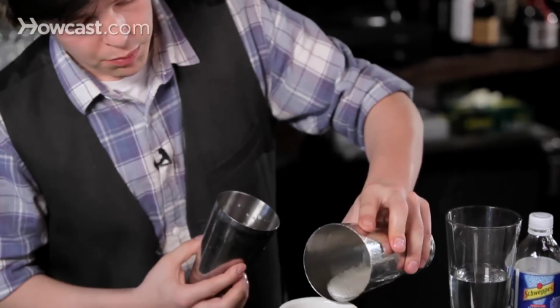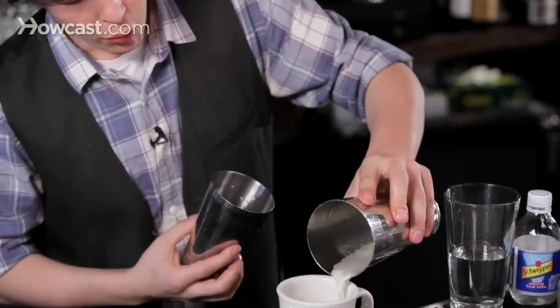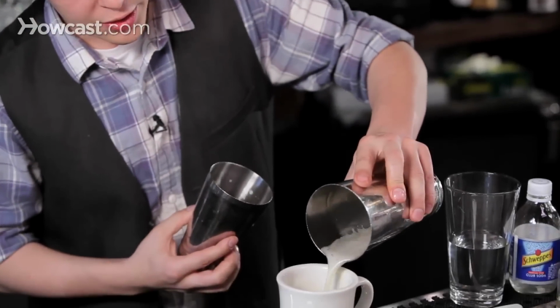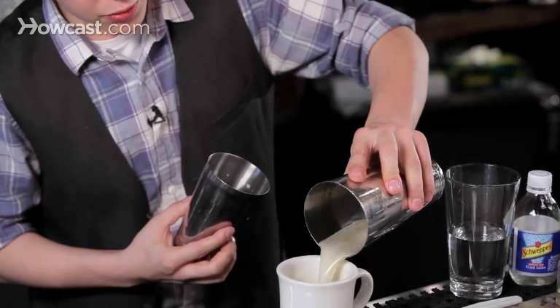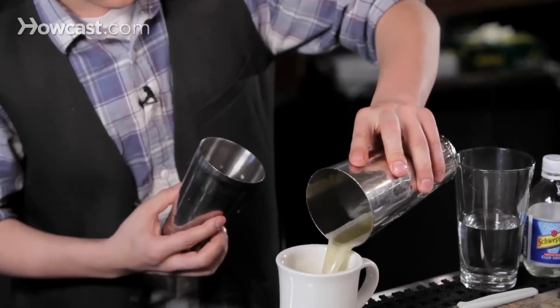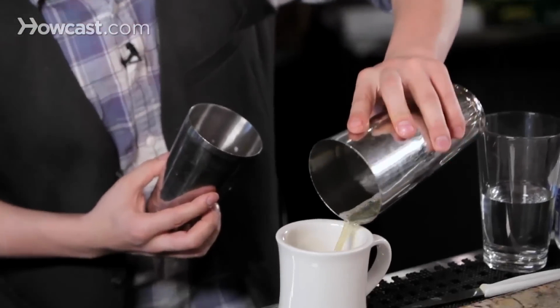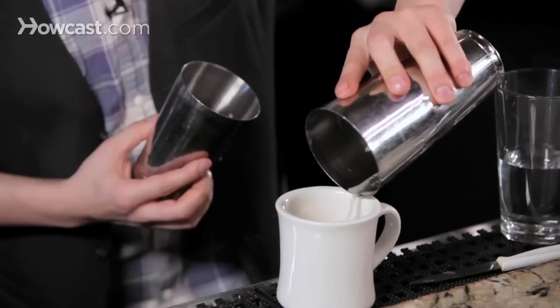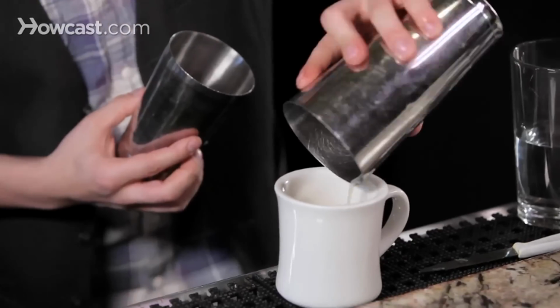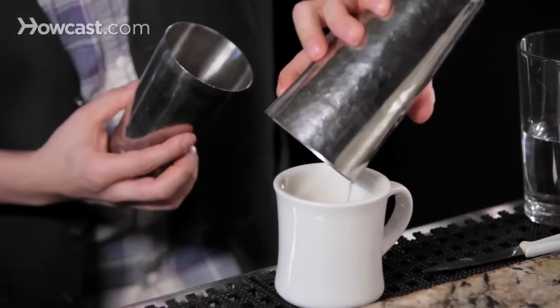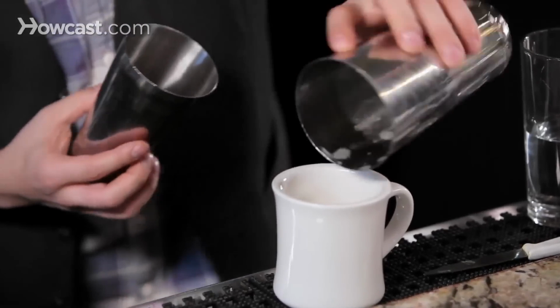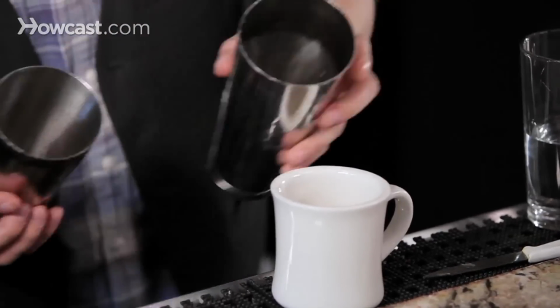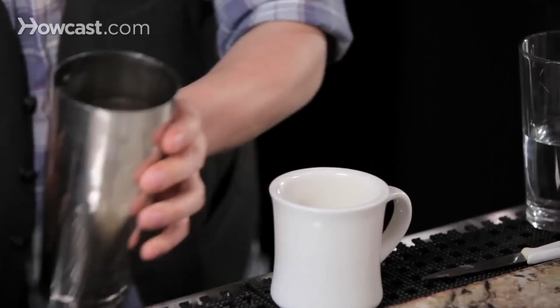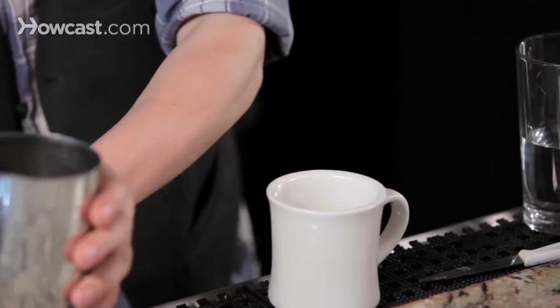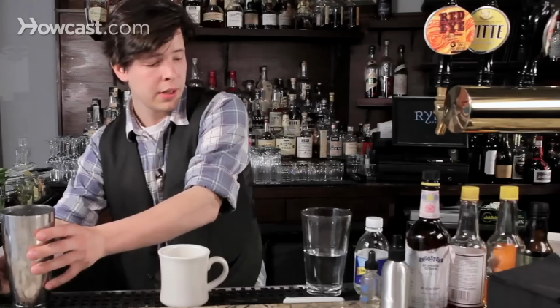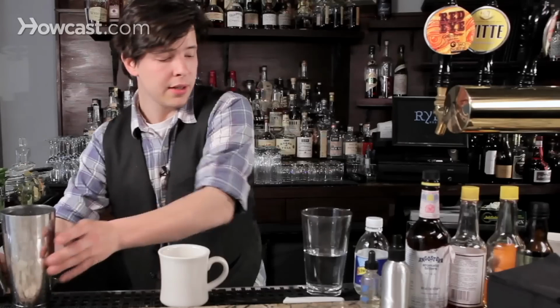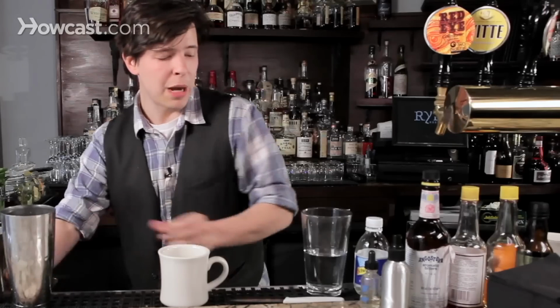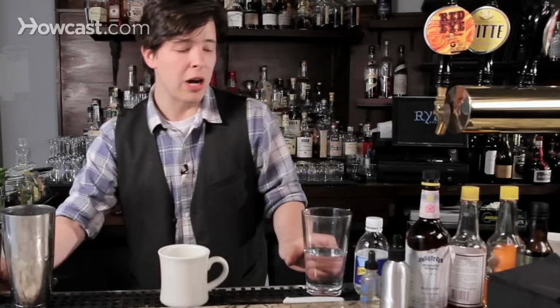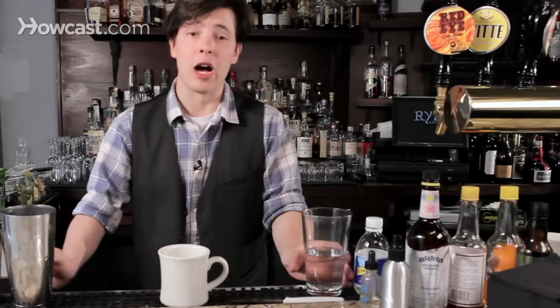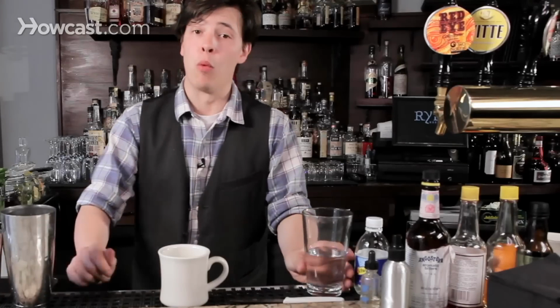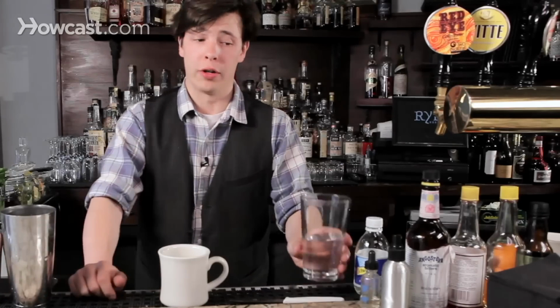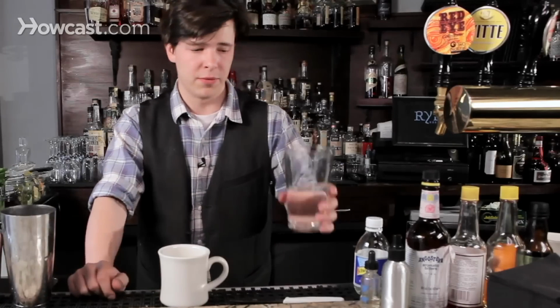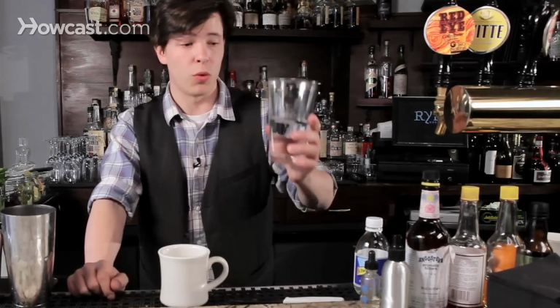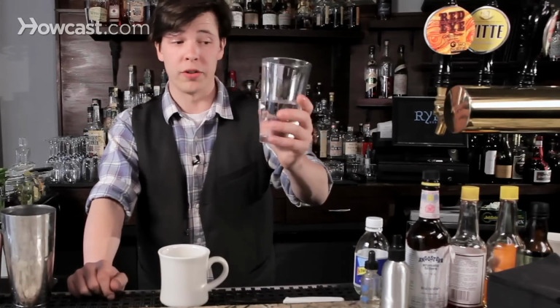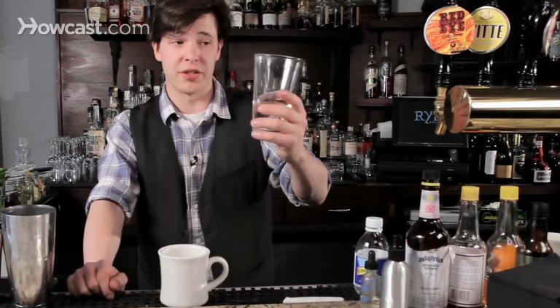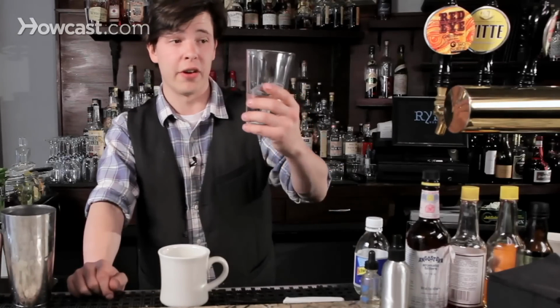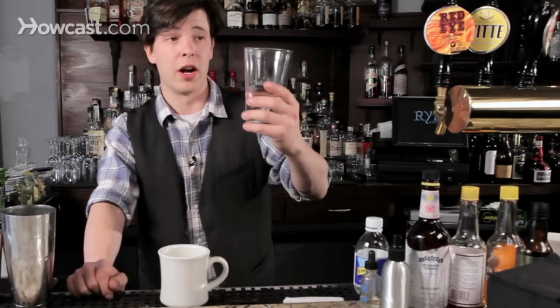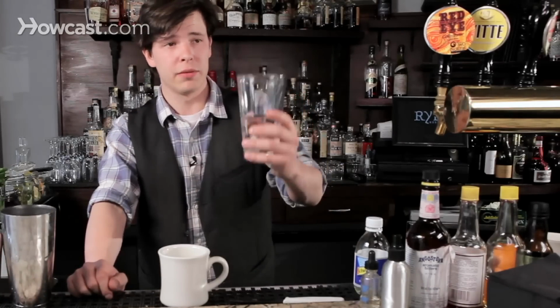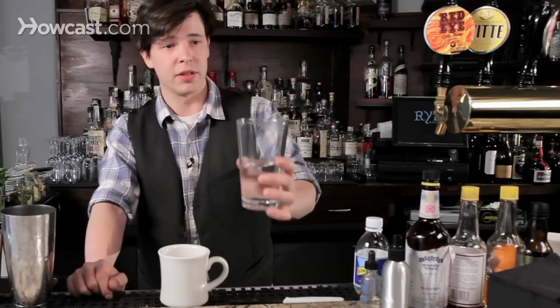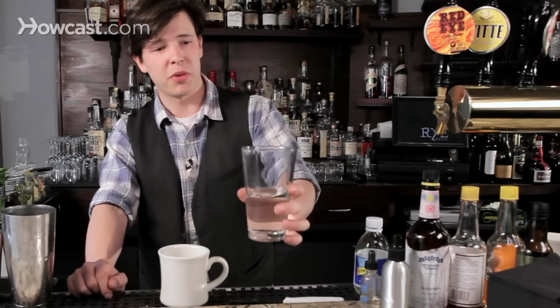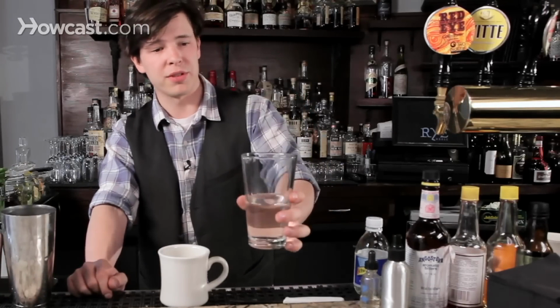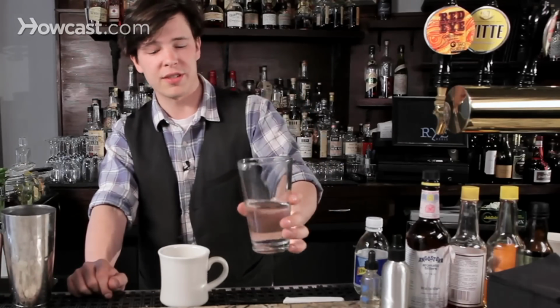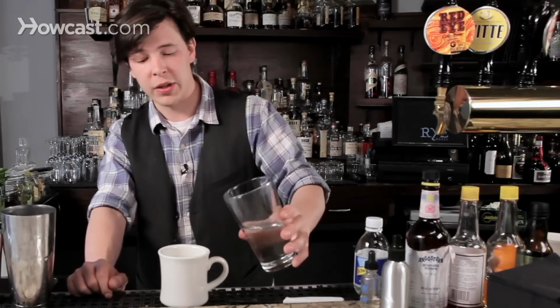Pour it into a nice insulated mug. Top it off with hot water — this water is actually very hot, you'll probably see it steaming.